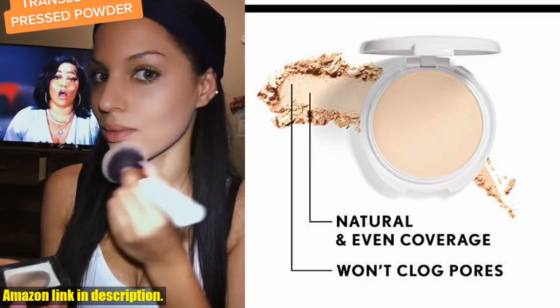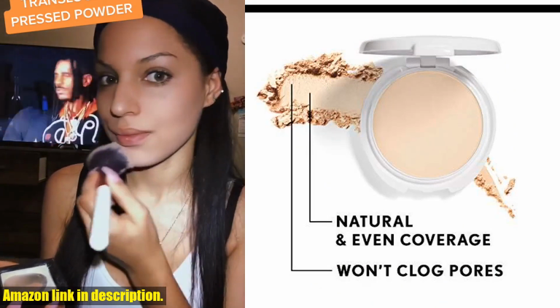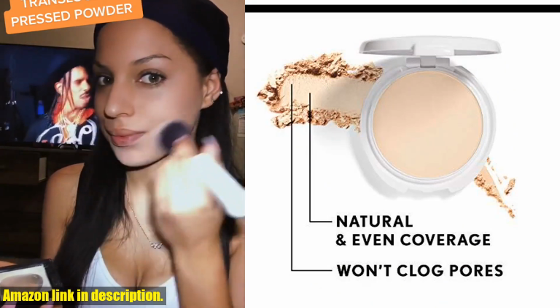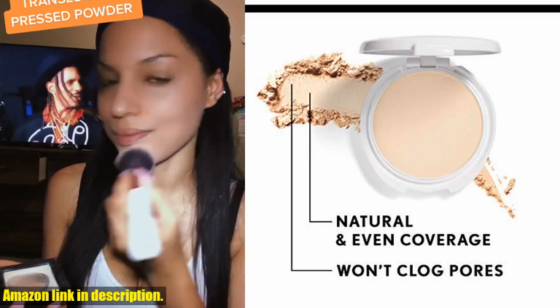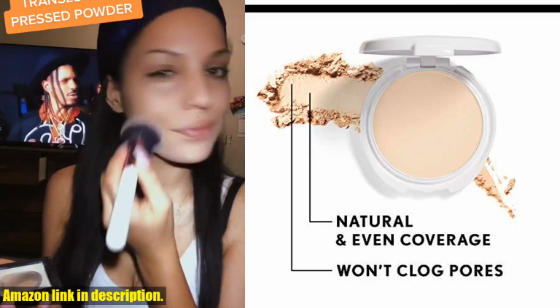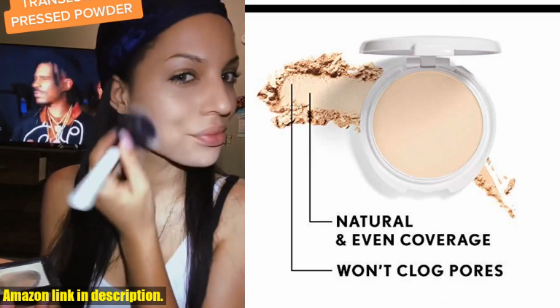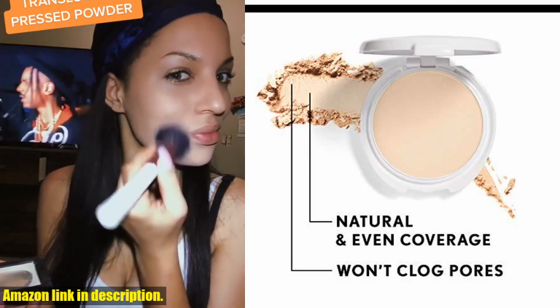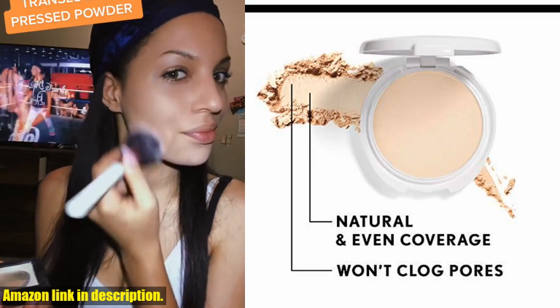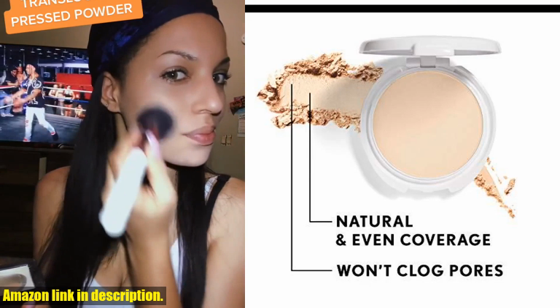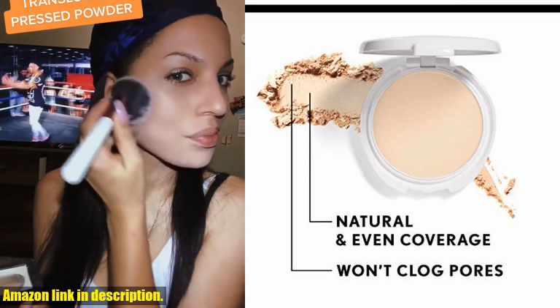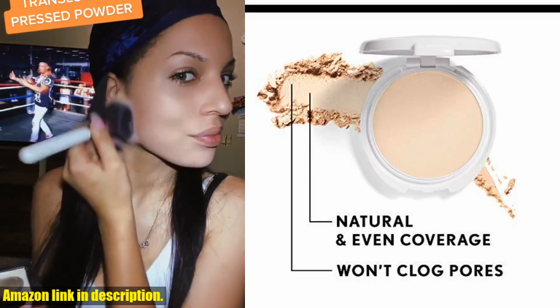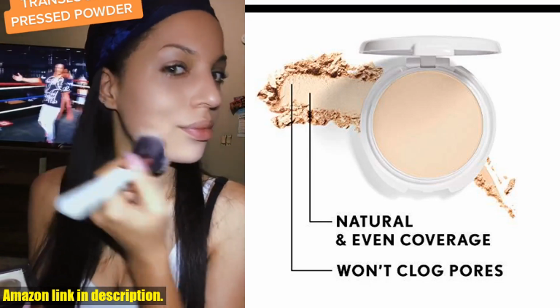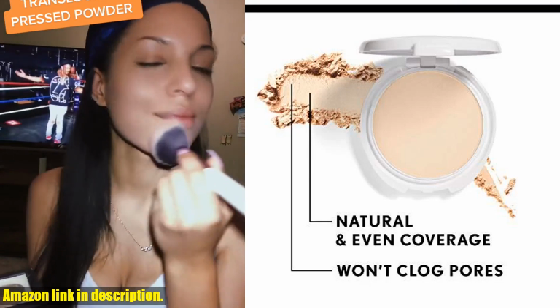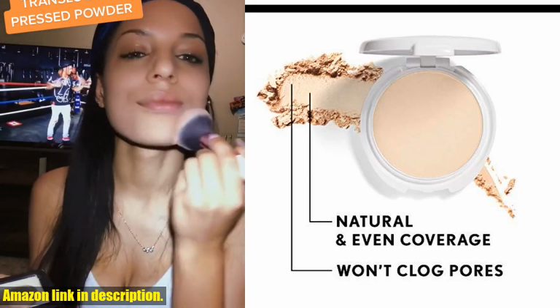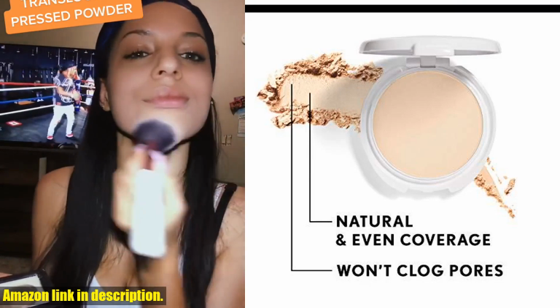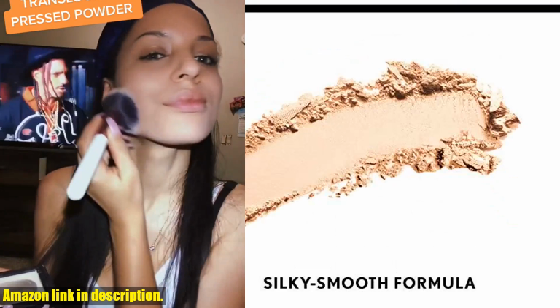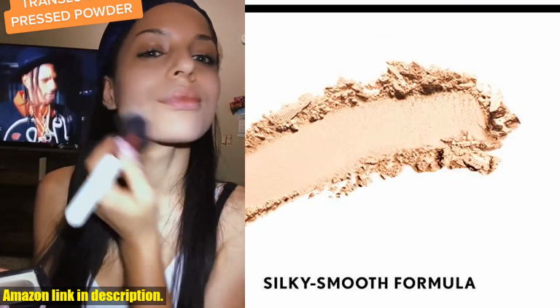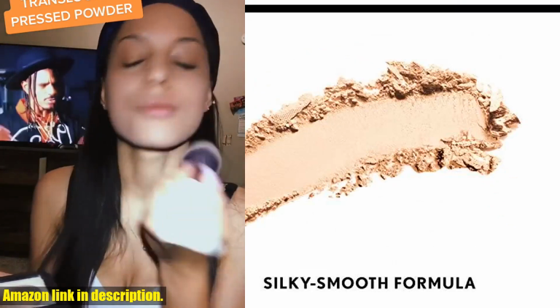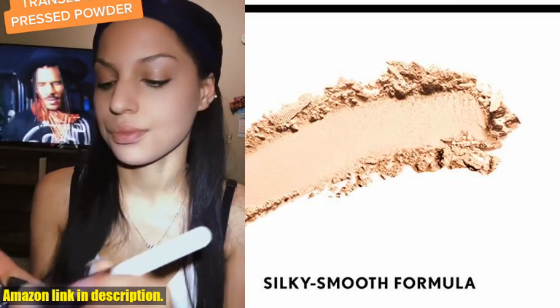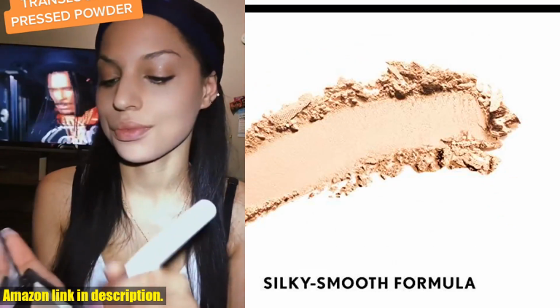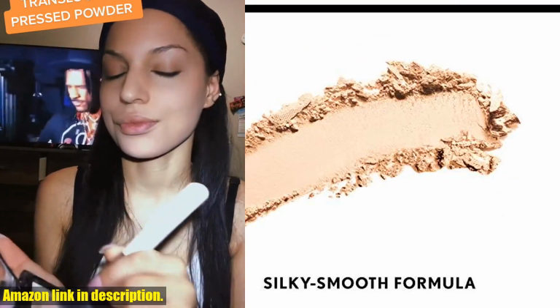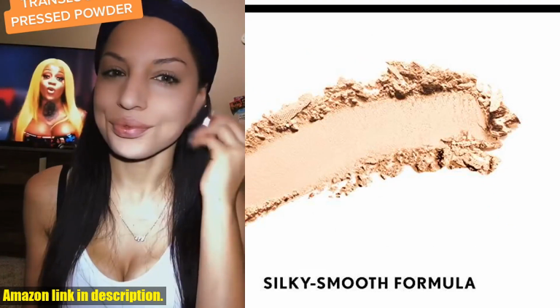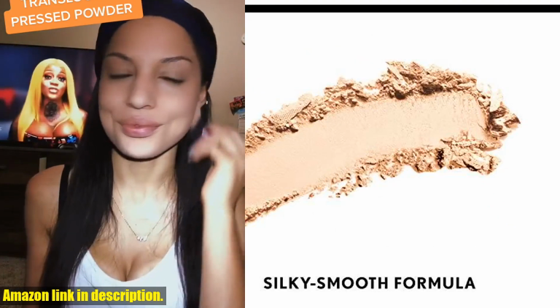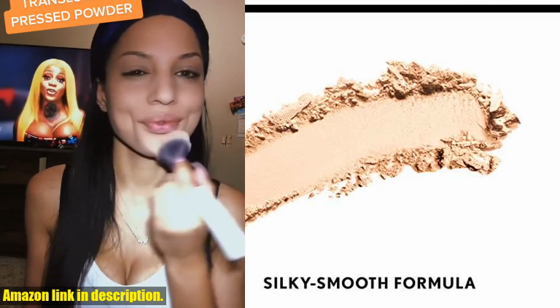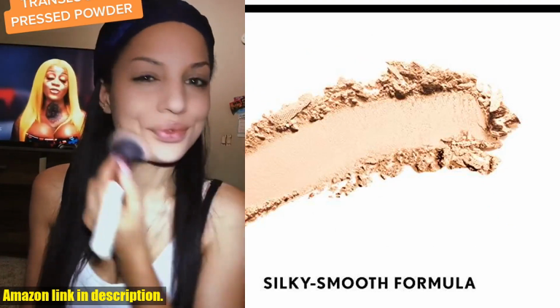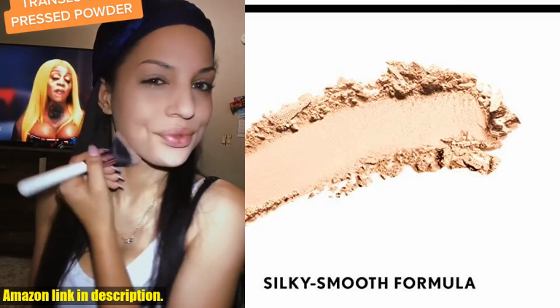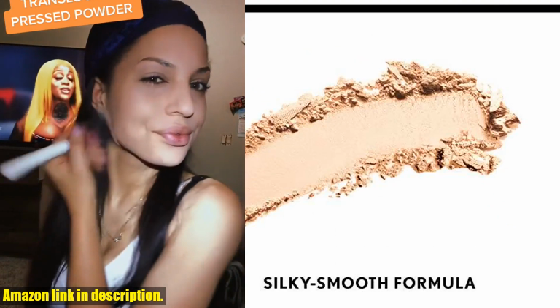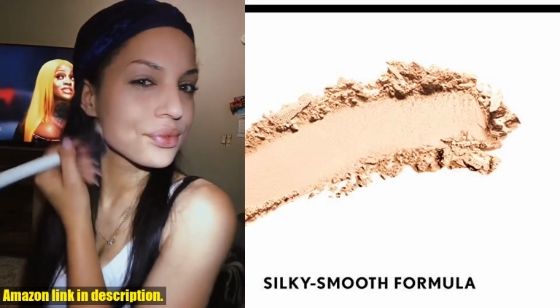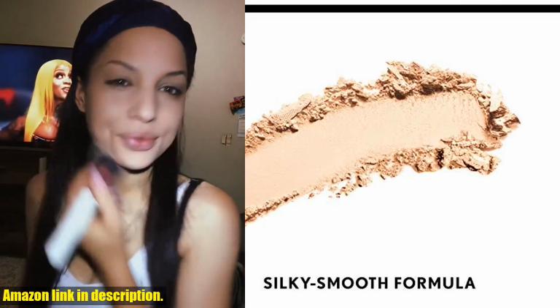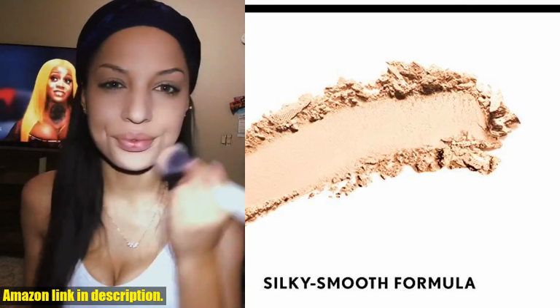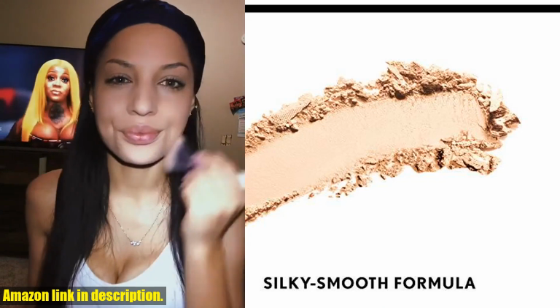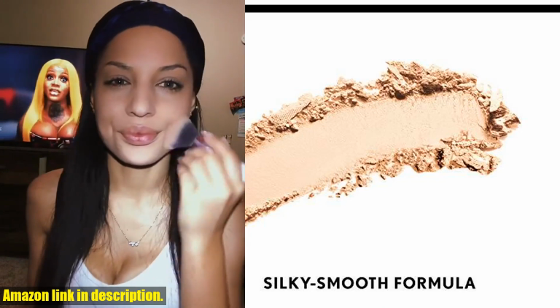From mascara and eyeliner to lipstick and blush, CoverGirl has everything you need to enhance your natural beauty.